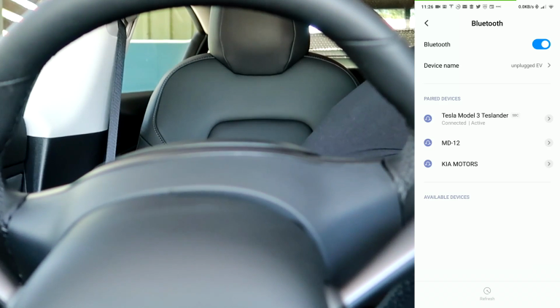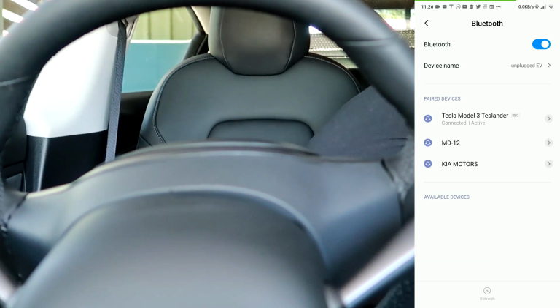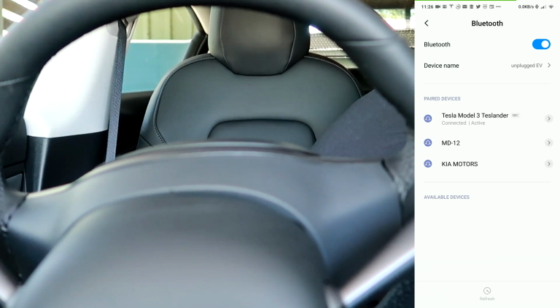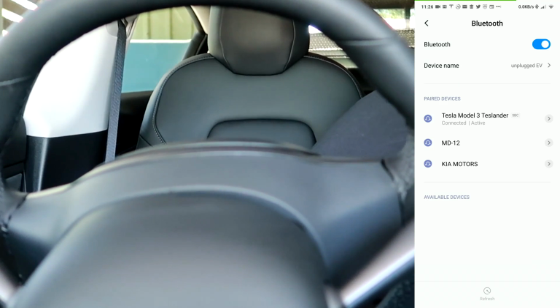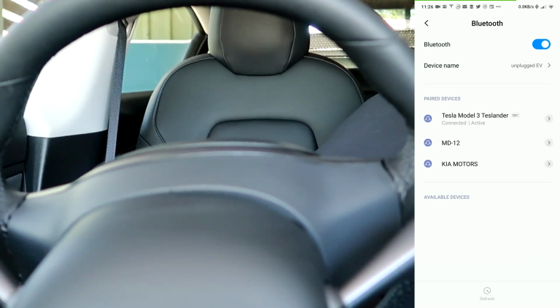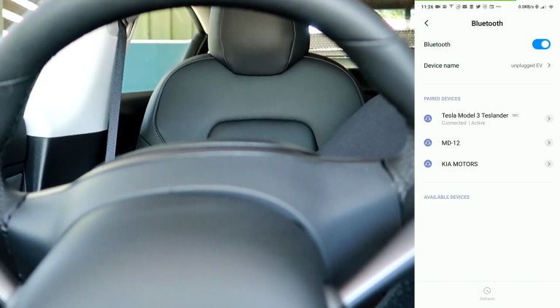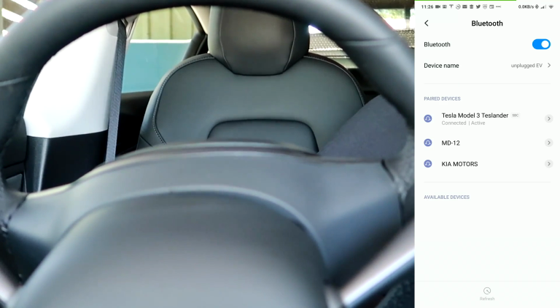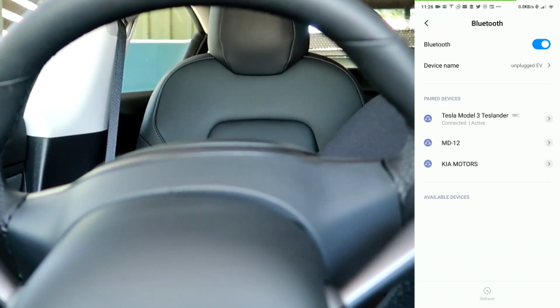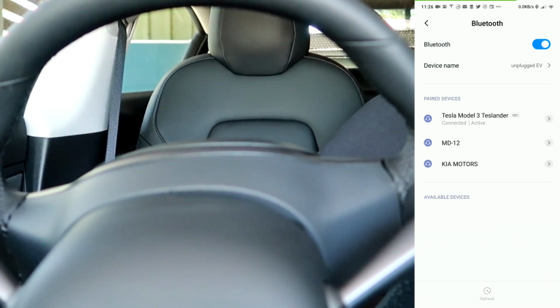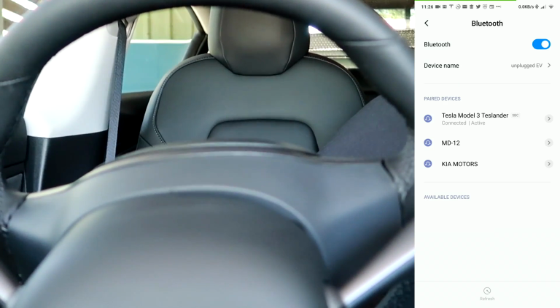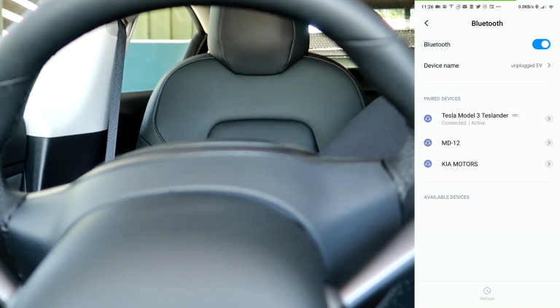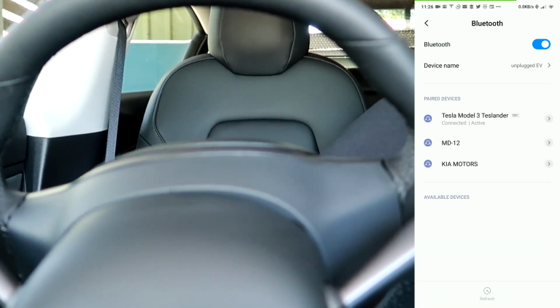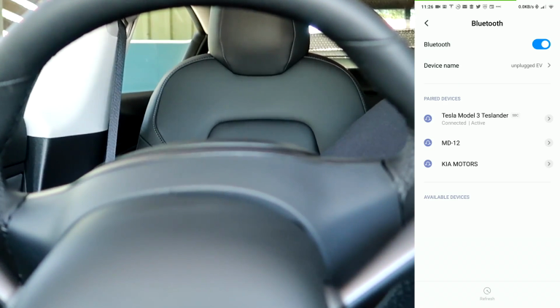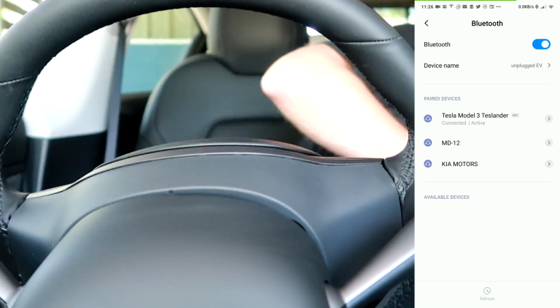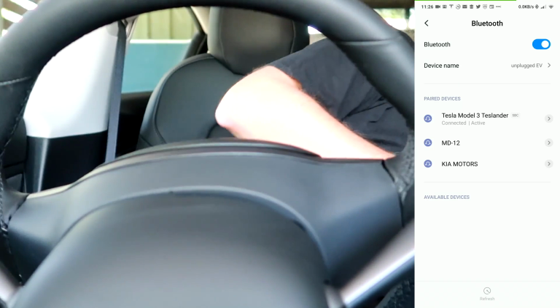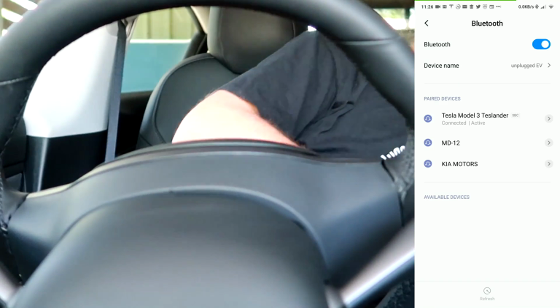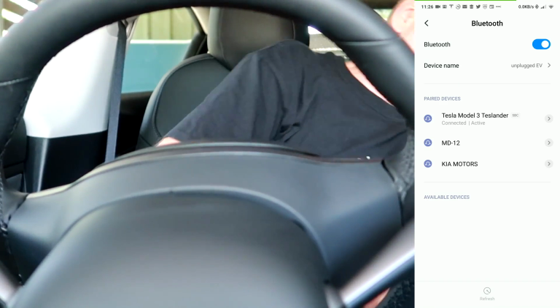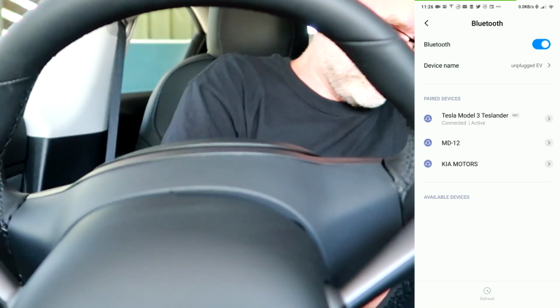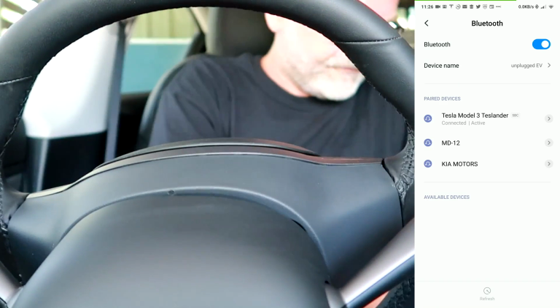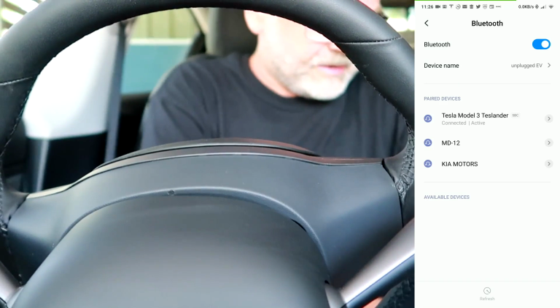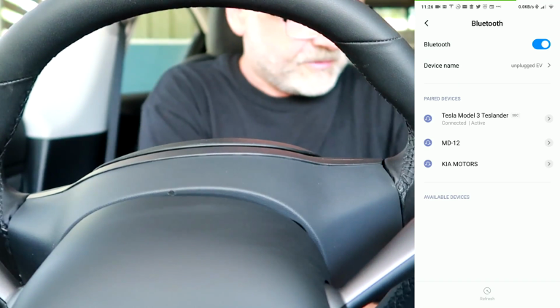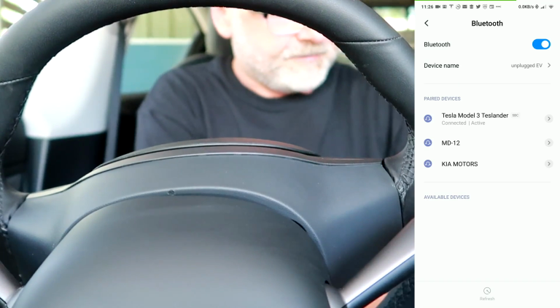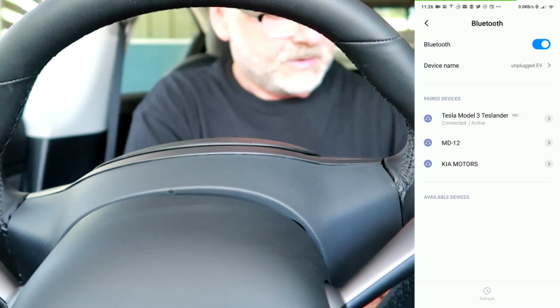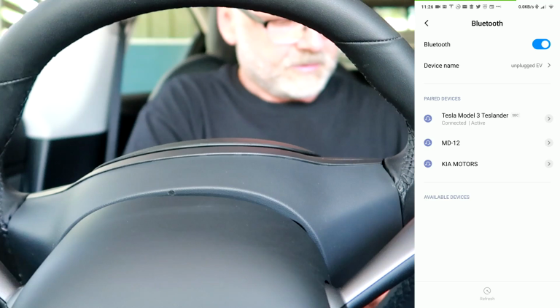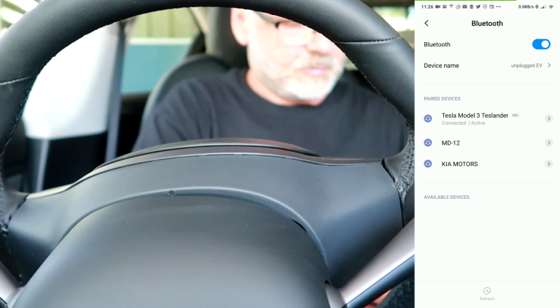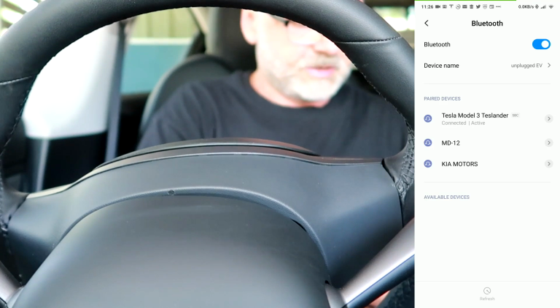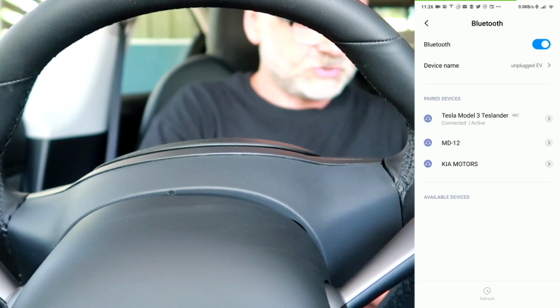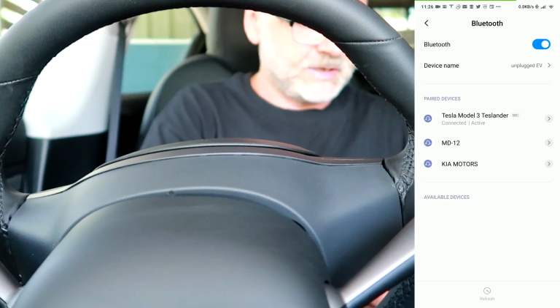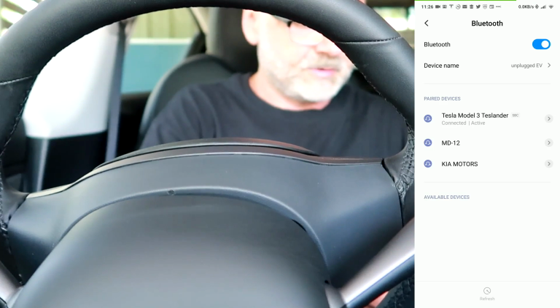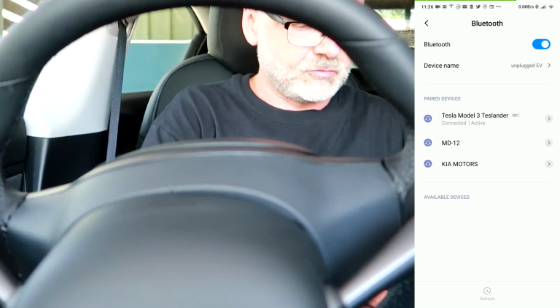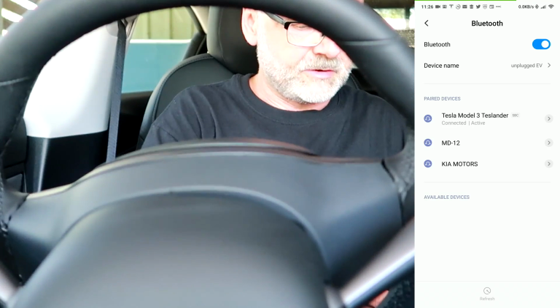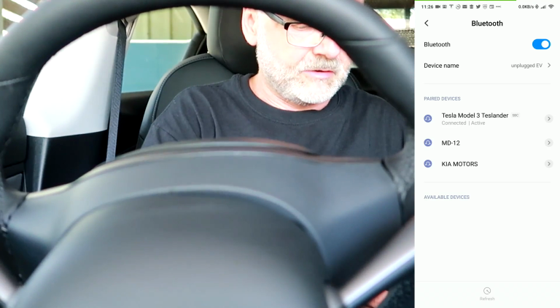I'm unplugging the OBD adapter. Let's see if there's communication happening now.